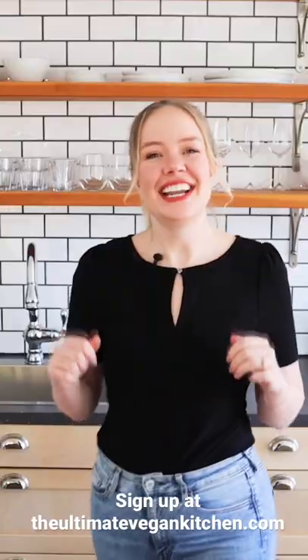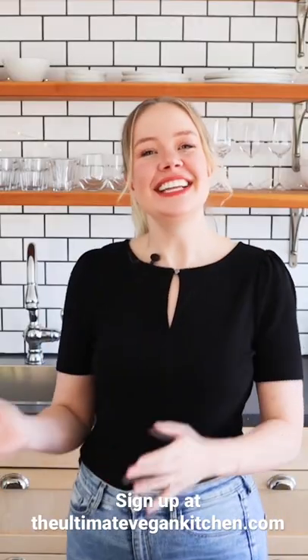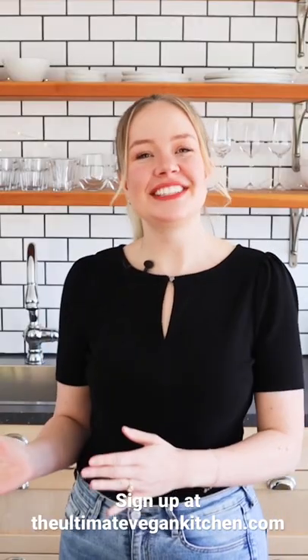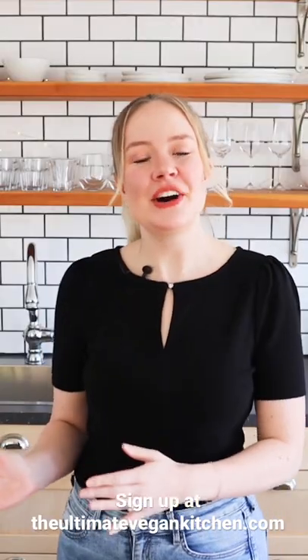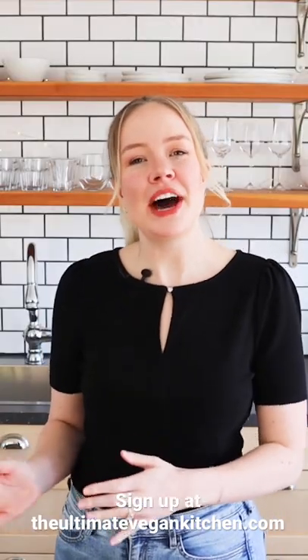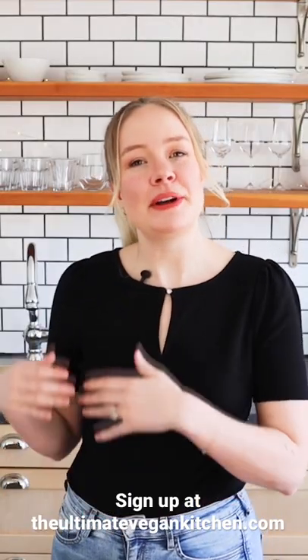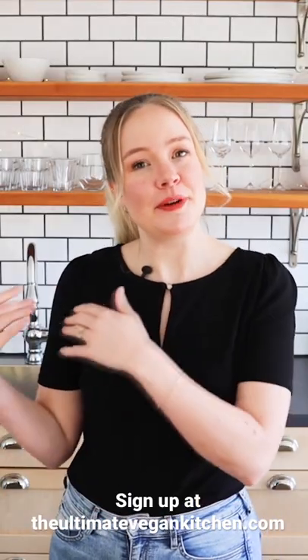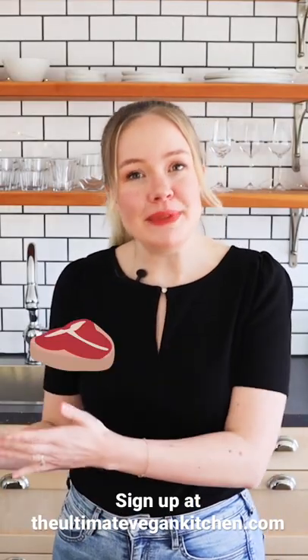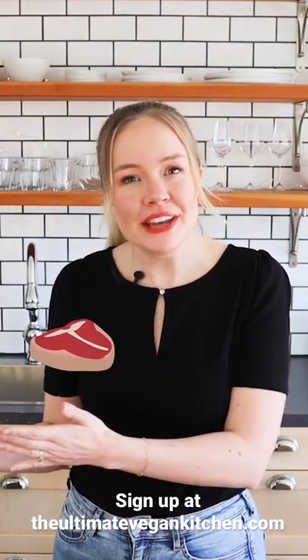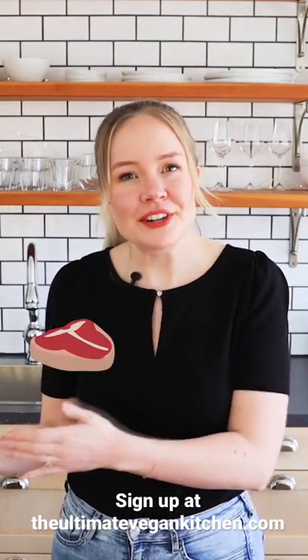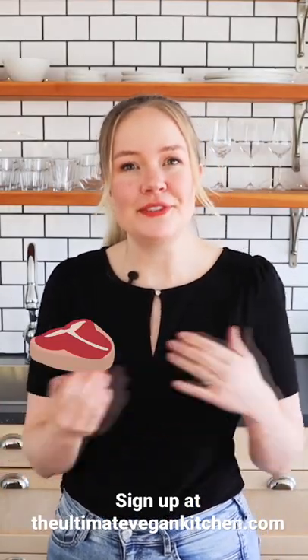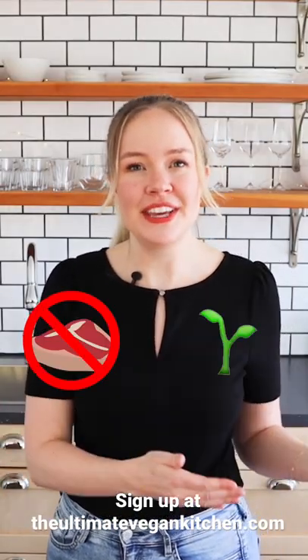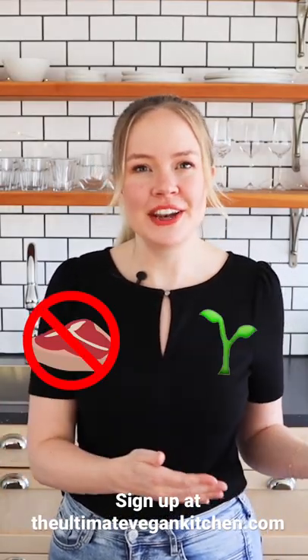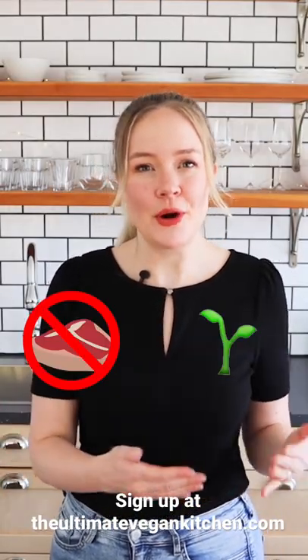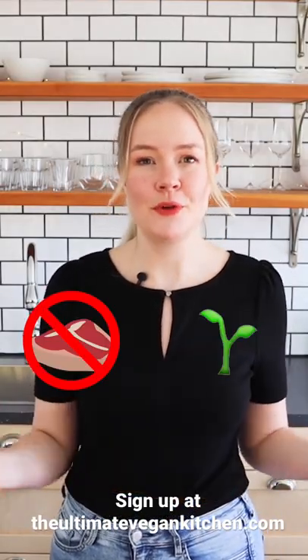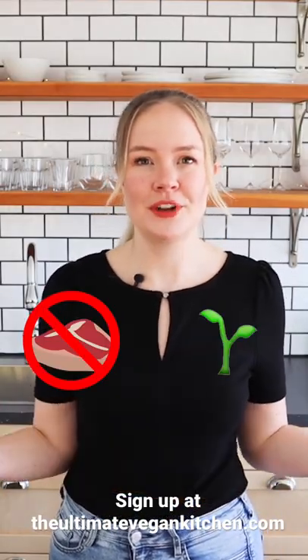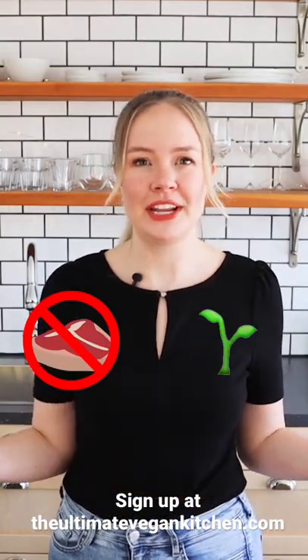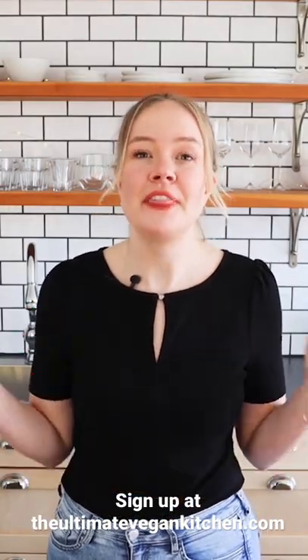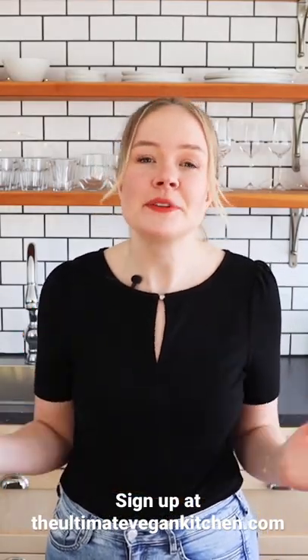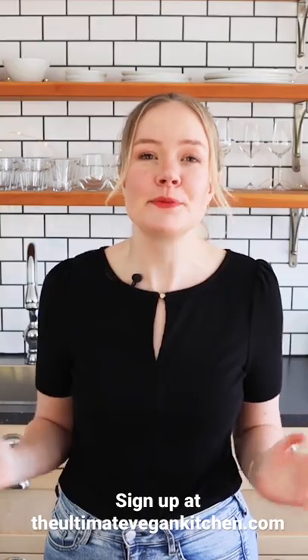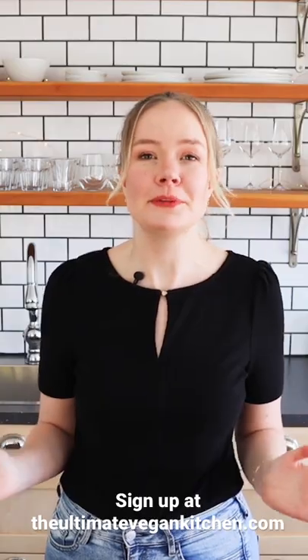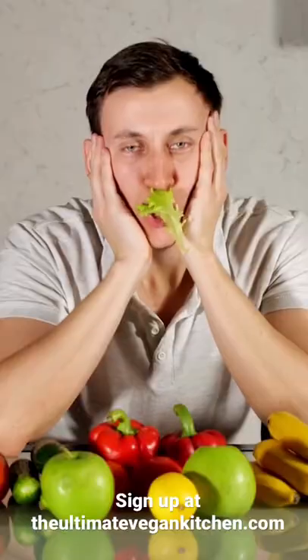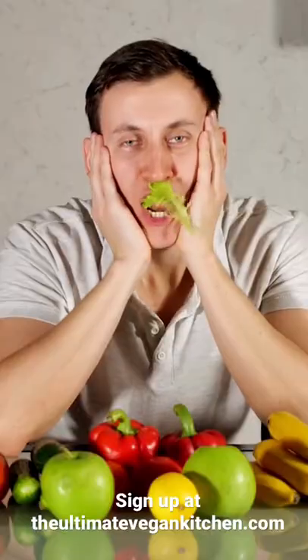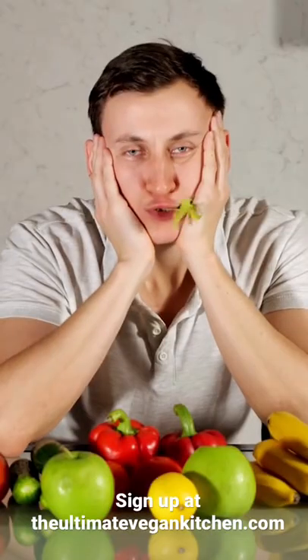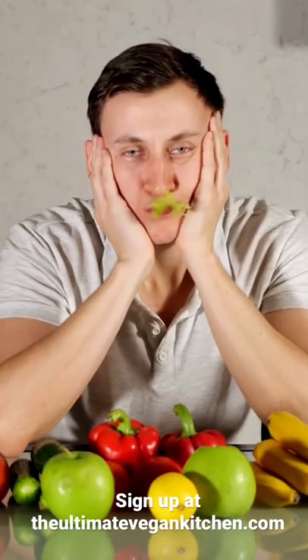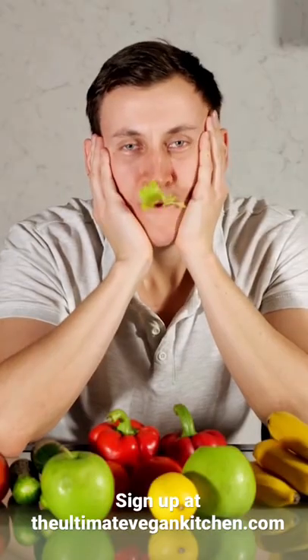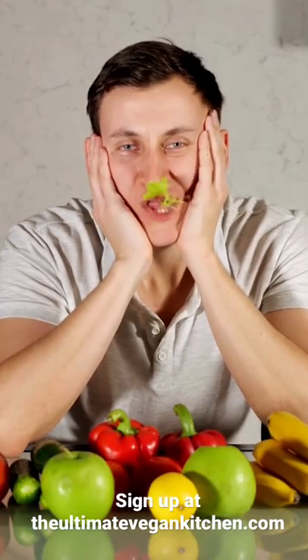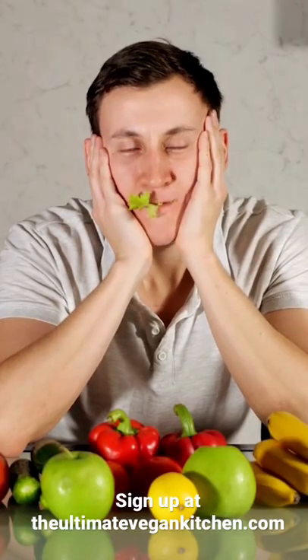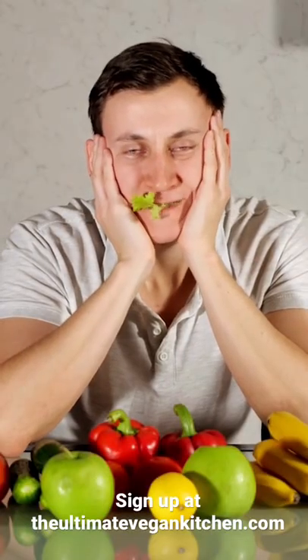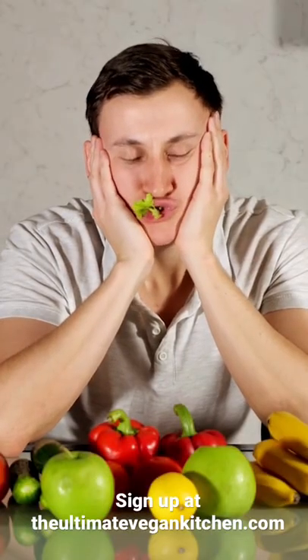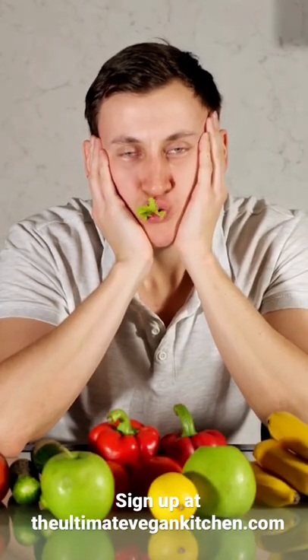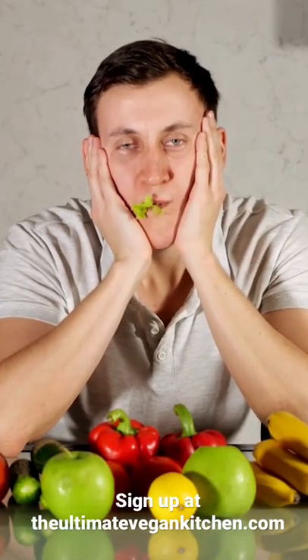Nine years ago I went from meat lover to vegan overnight, but there was a problem — I didn't know how to cook plant-based meals.